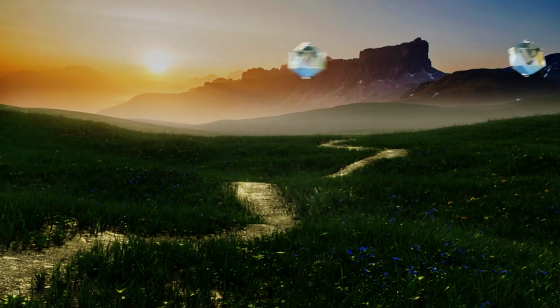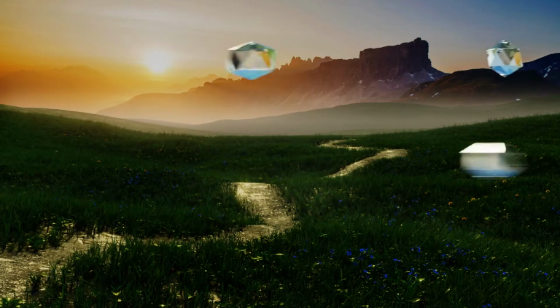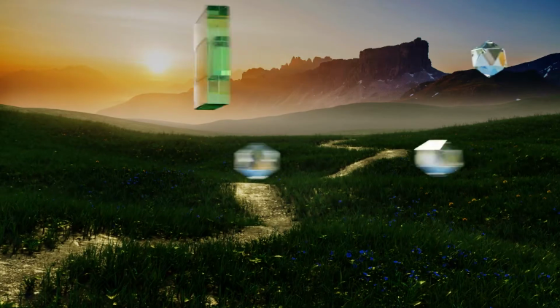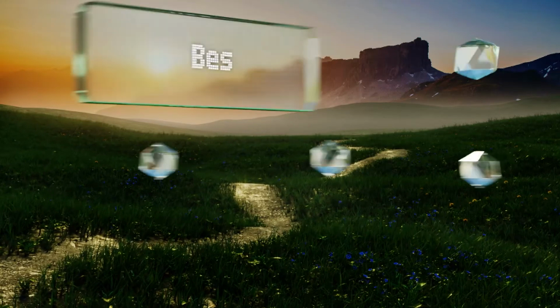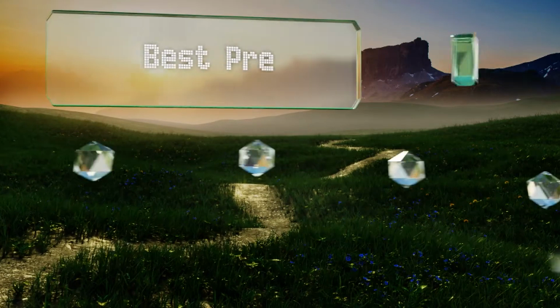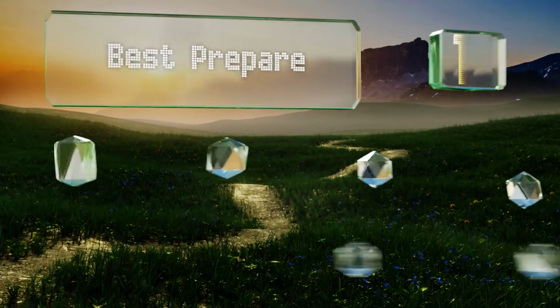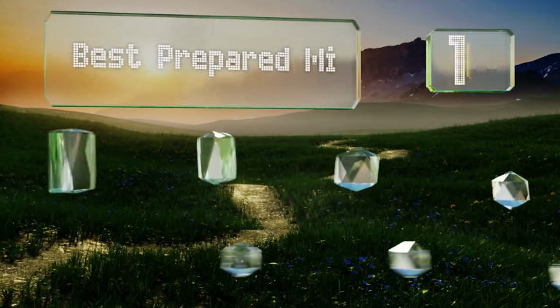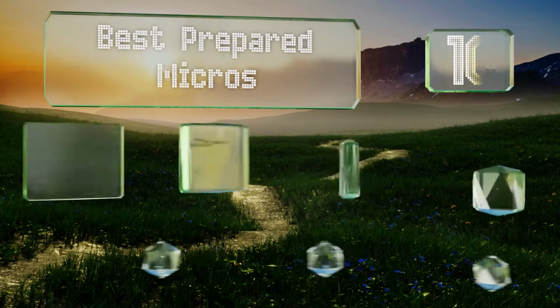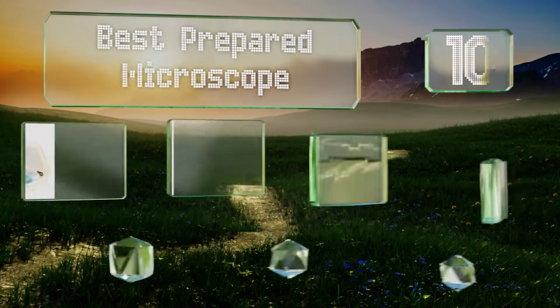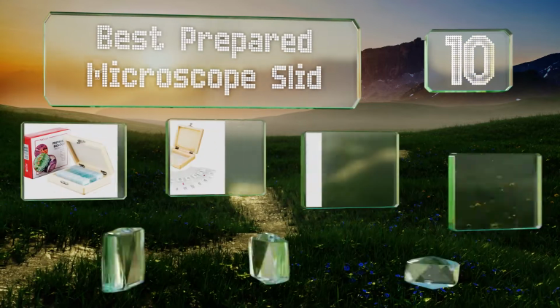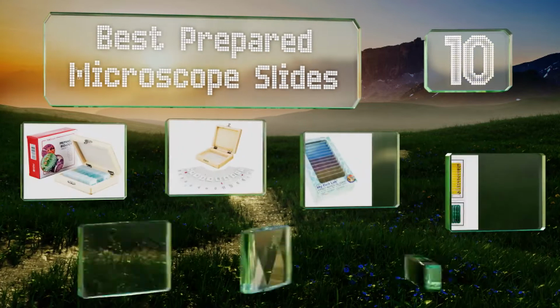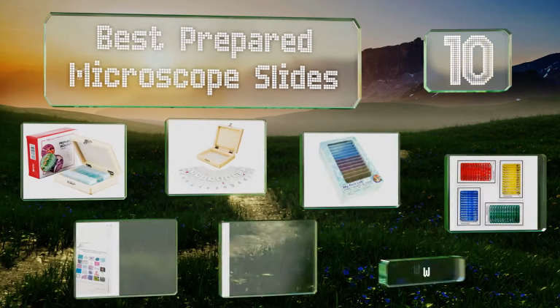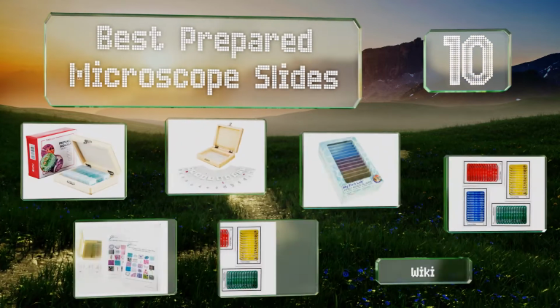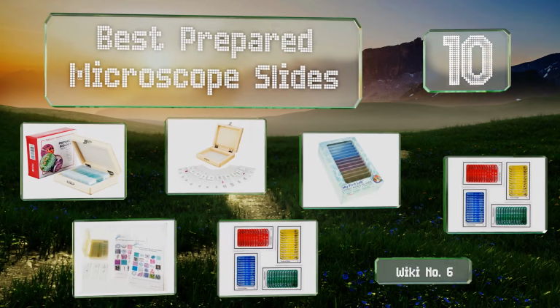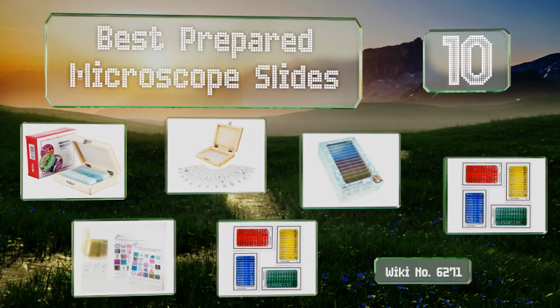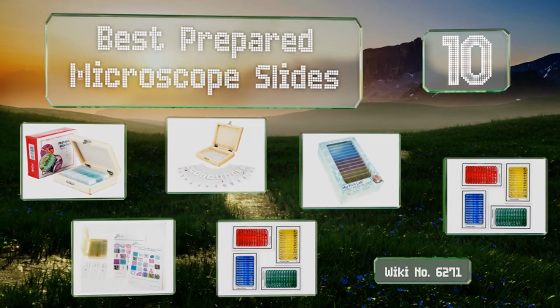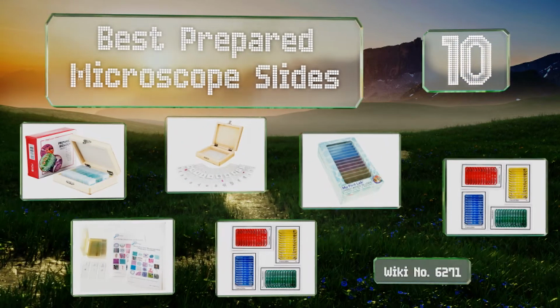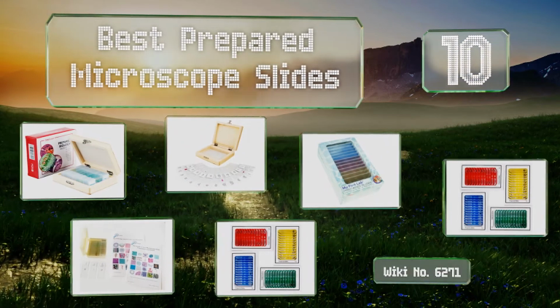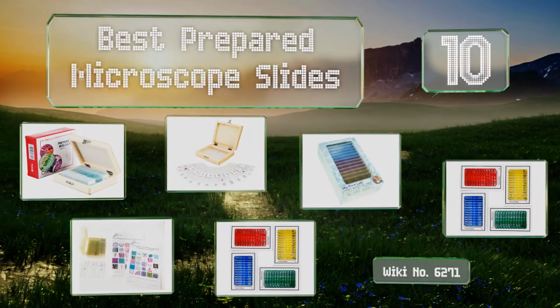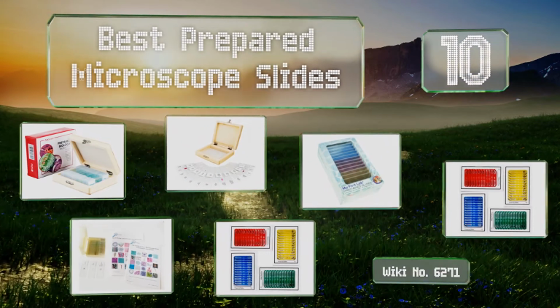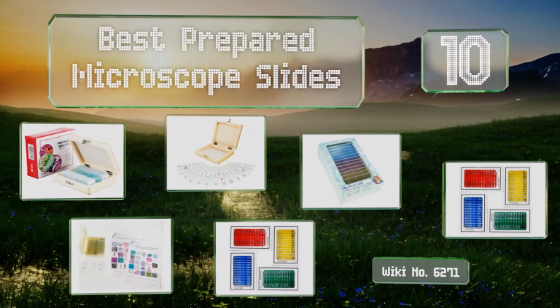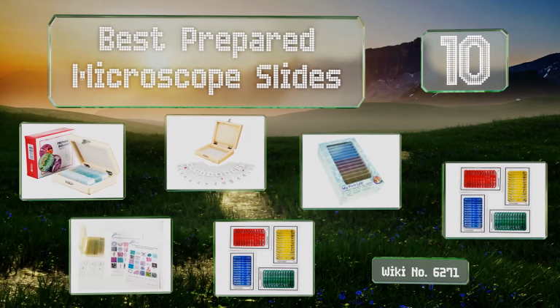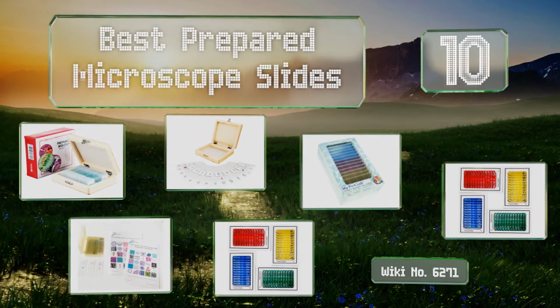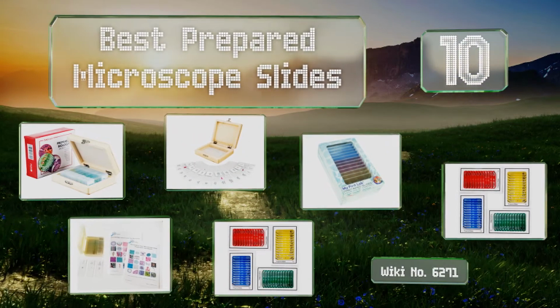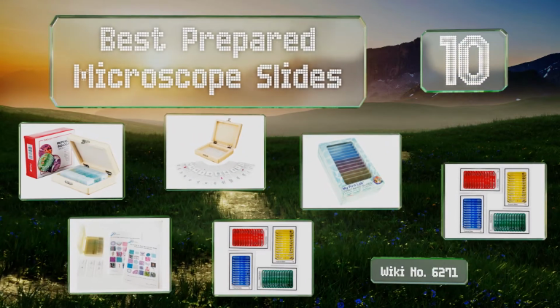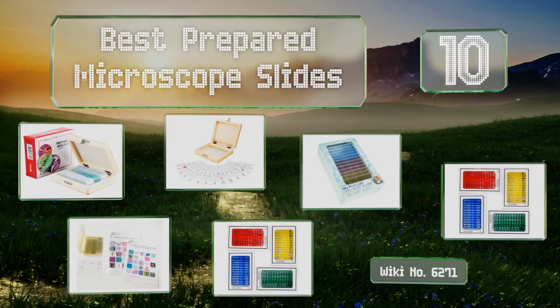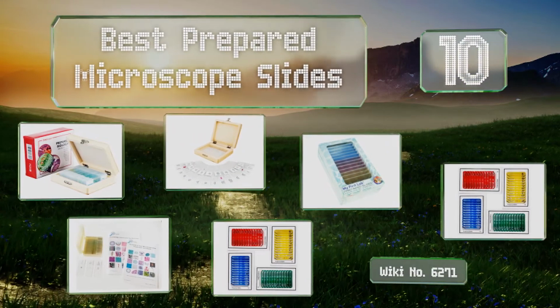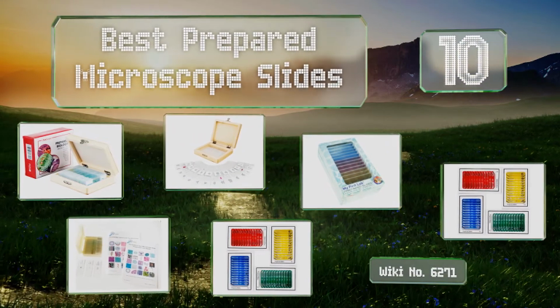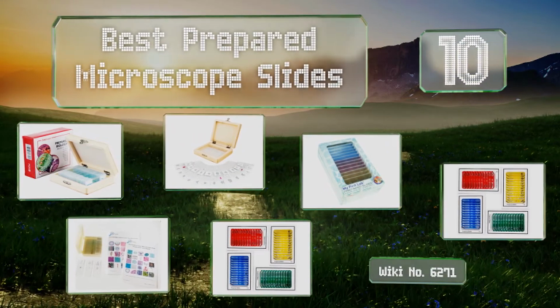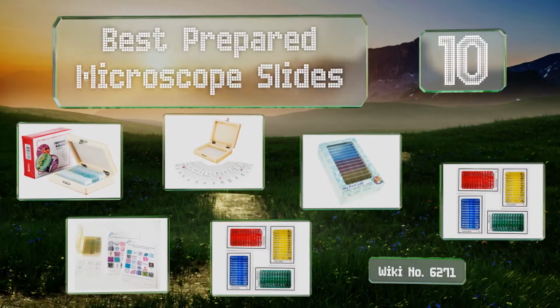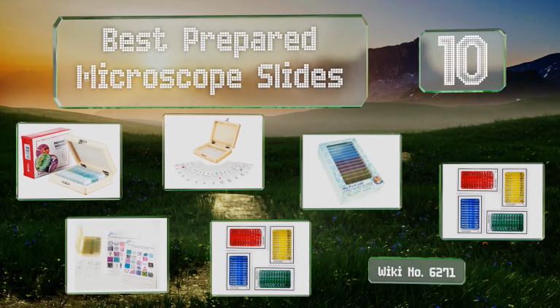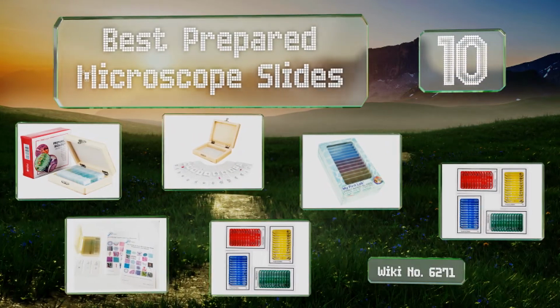EasyVid presents the 10 best prepared microscope slides. Let's get started with the list.